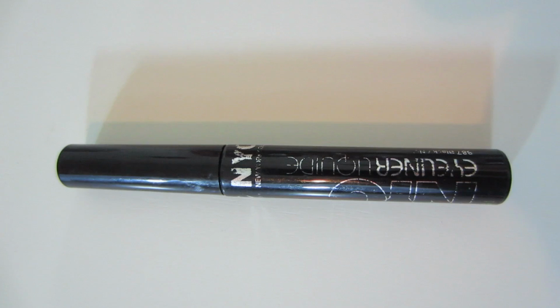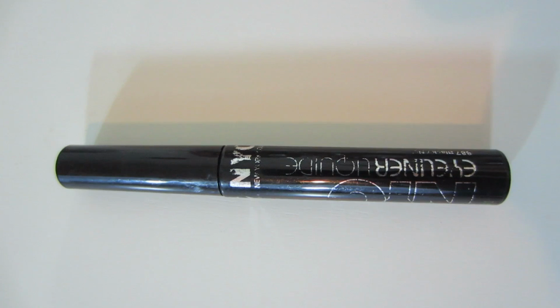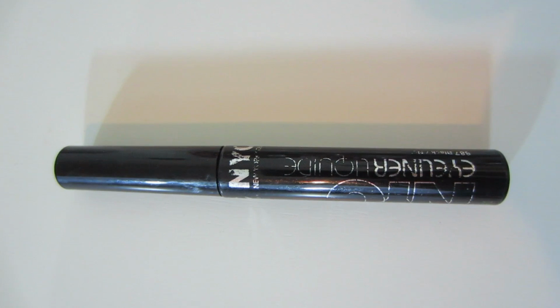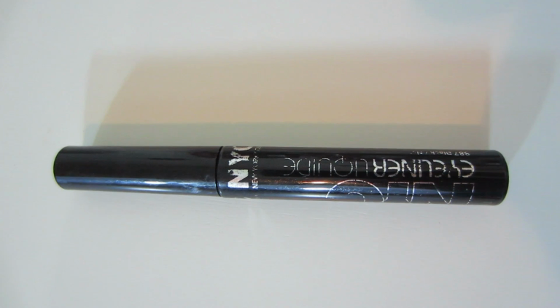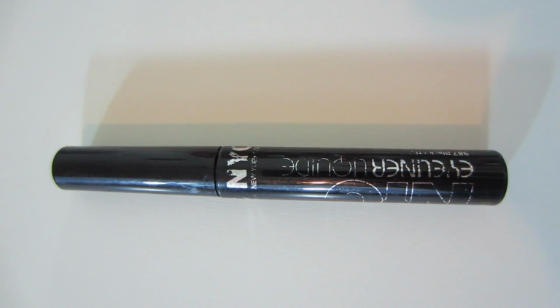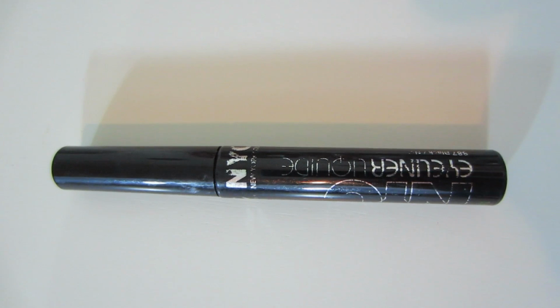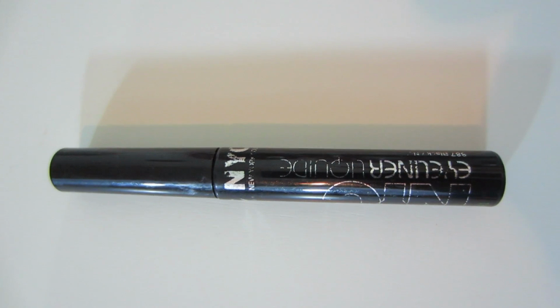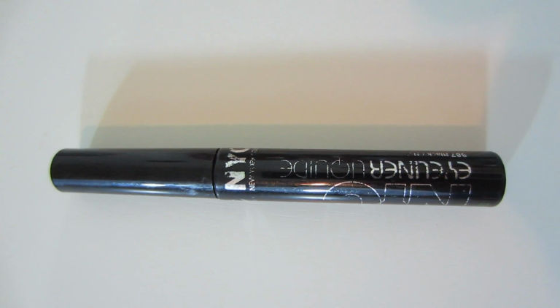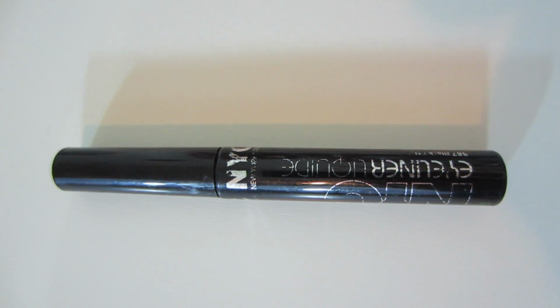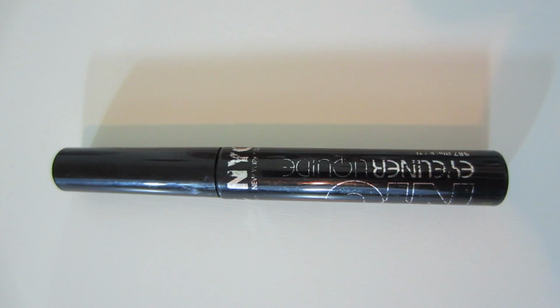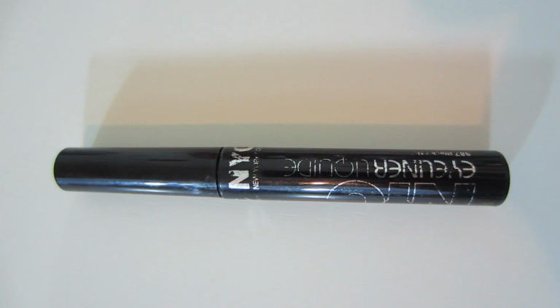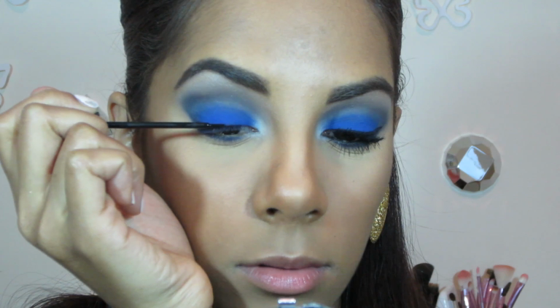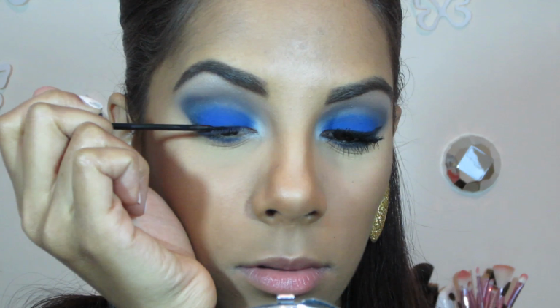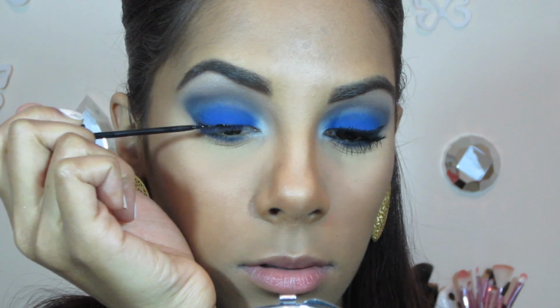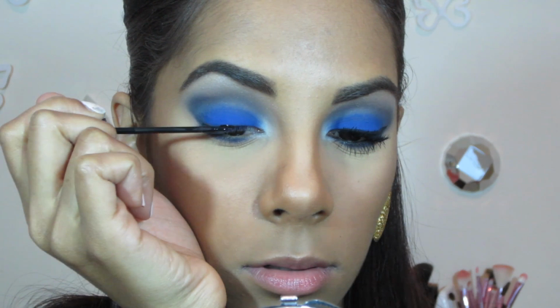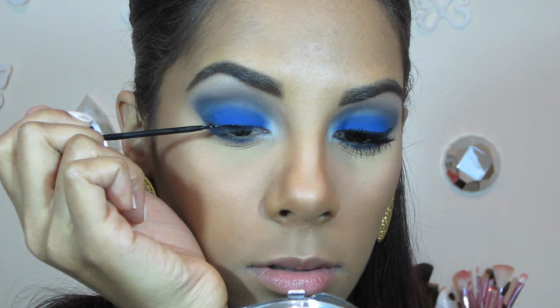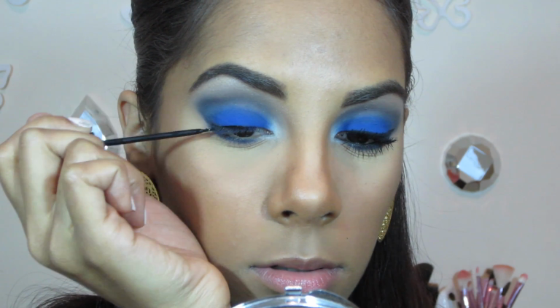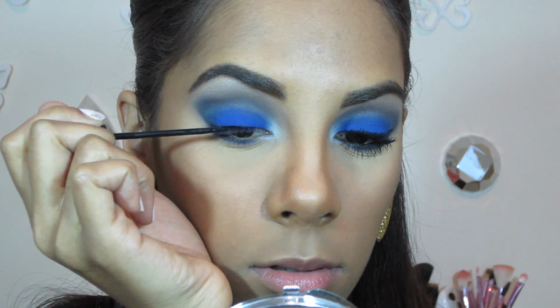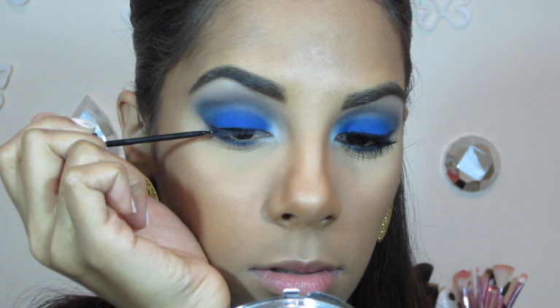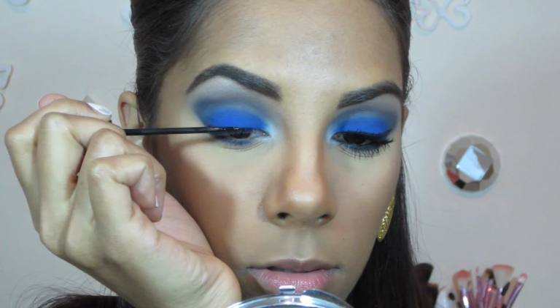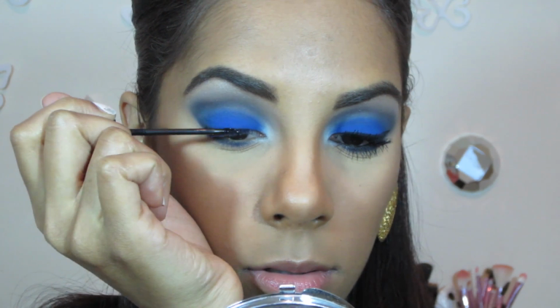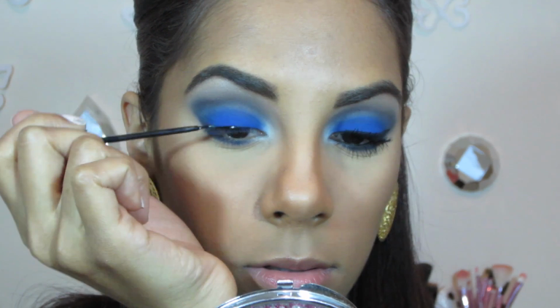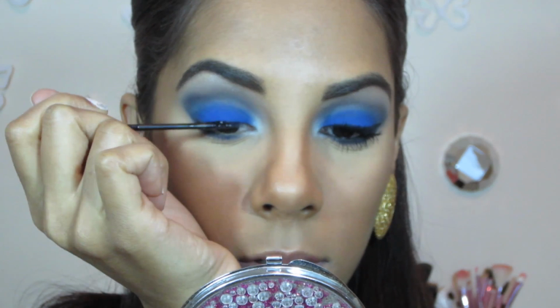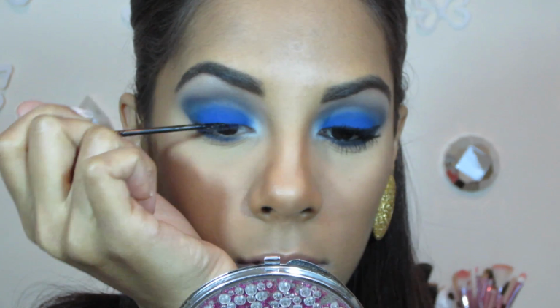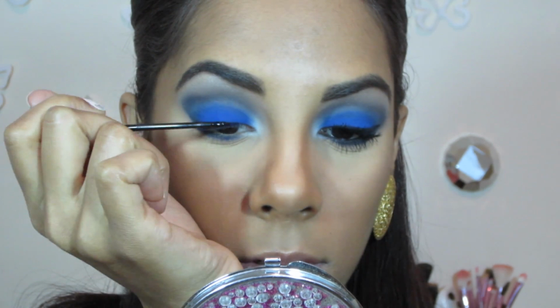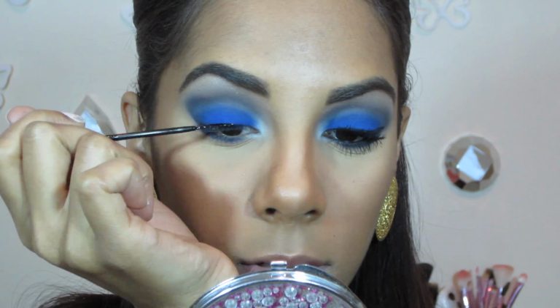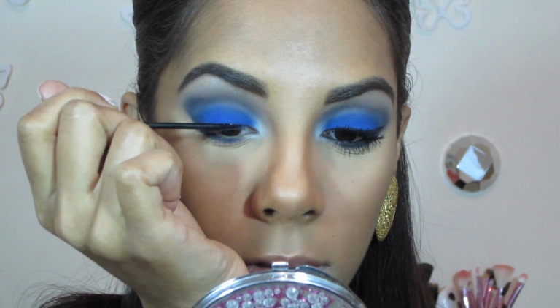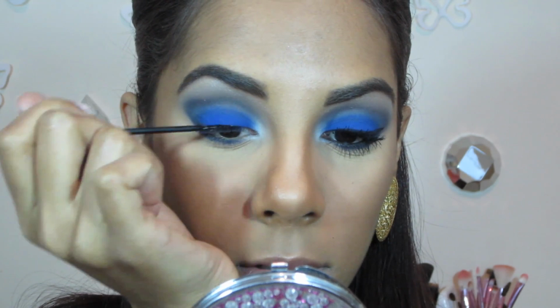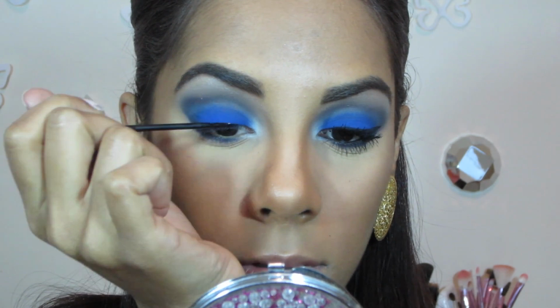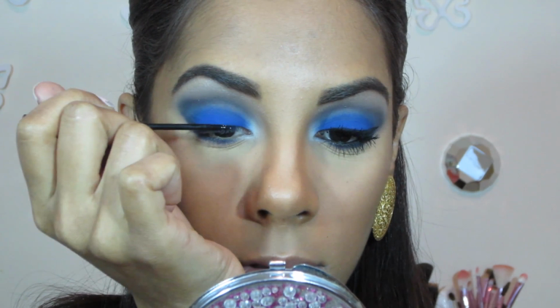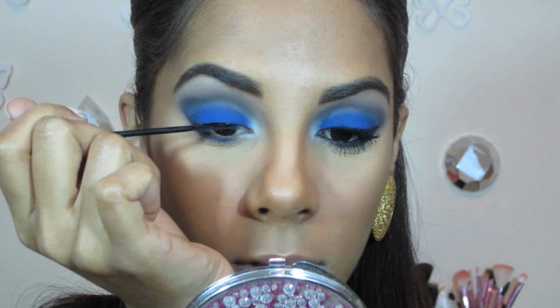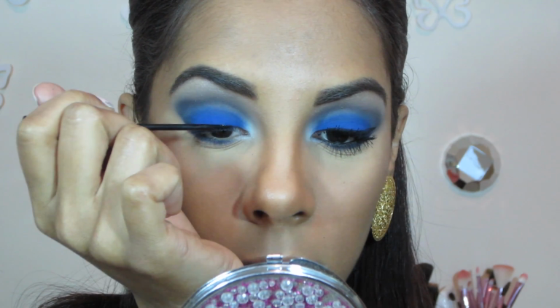For liquid liner I'm using this one from NYC, just making a thin line — that way it doesn't outdo the eyeshadow.